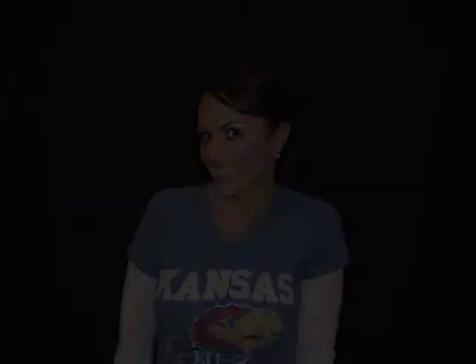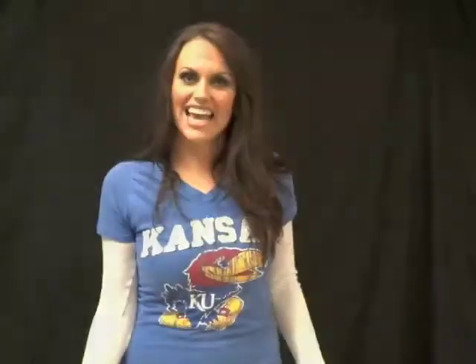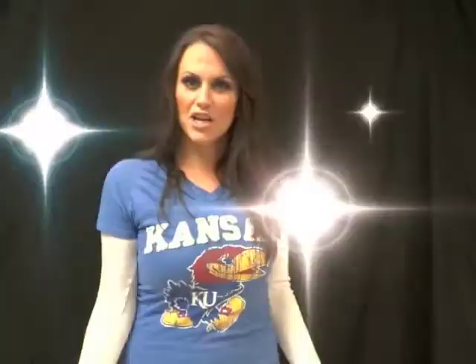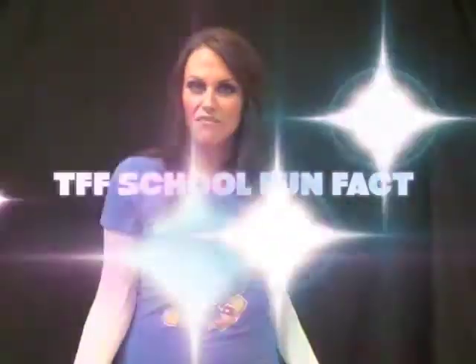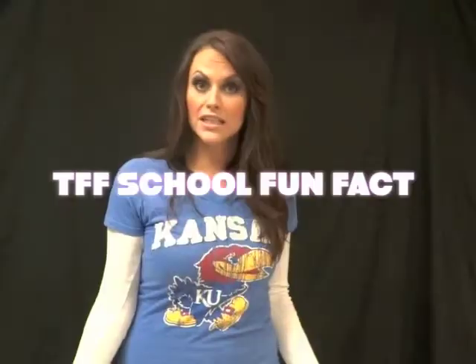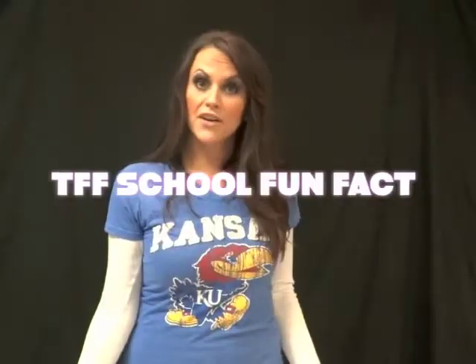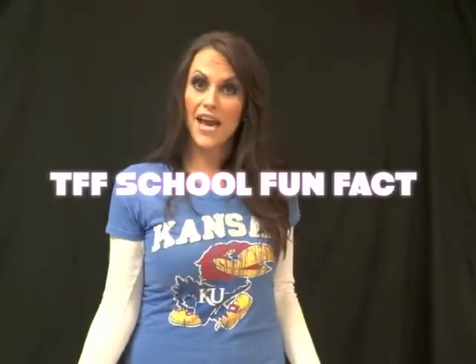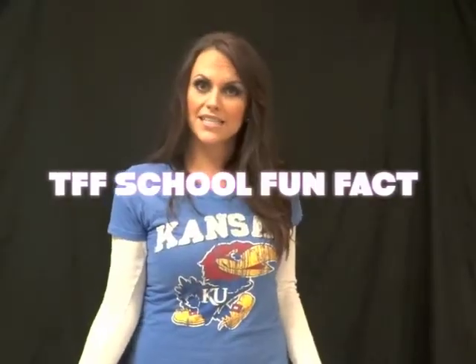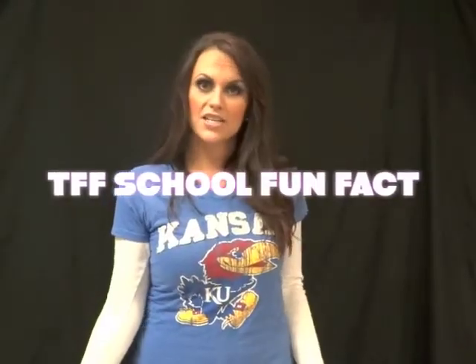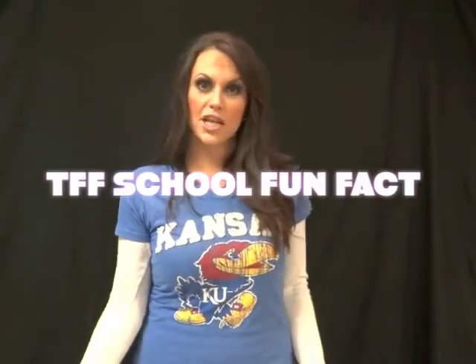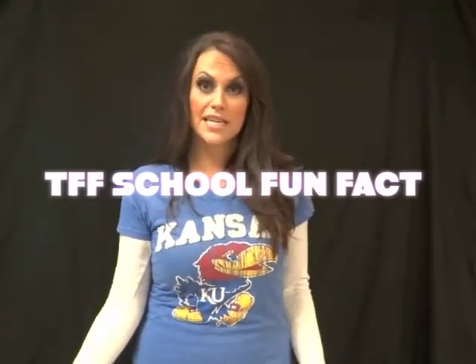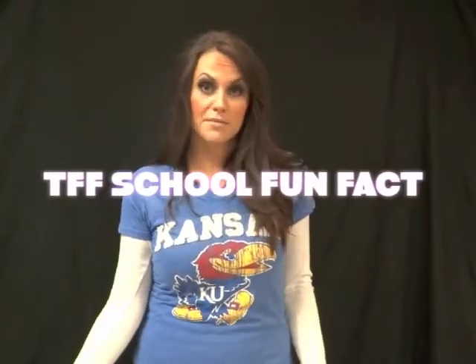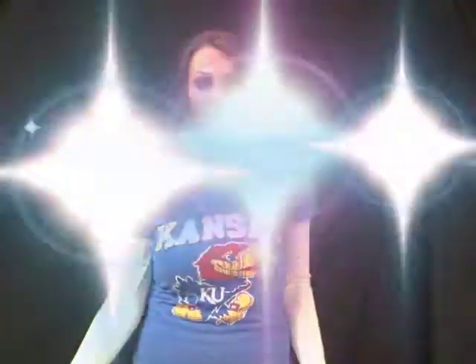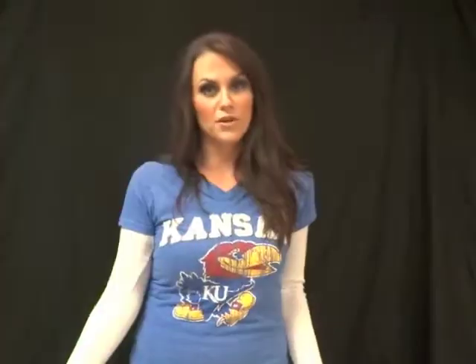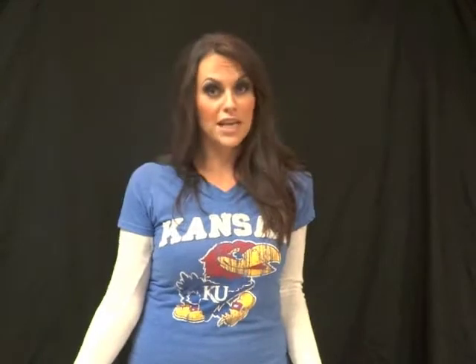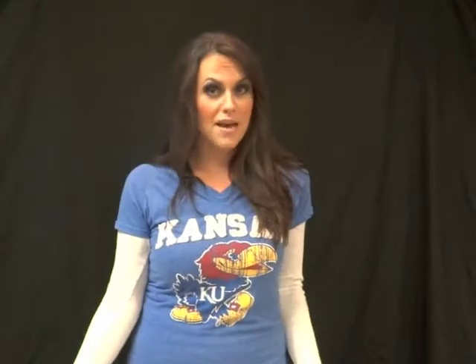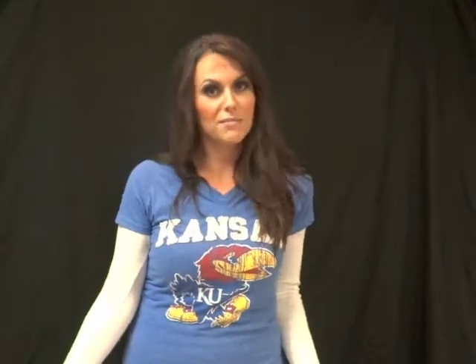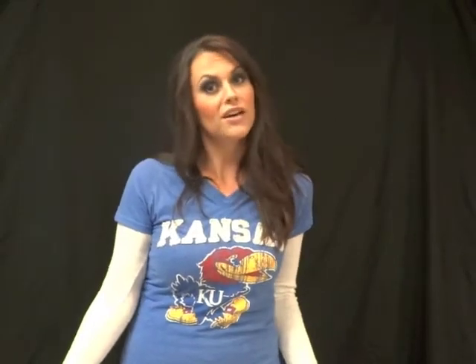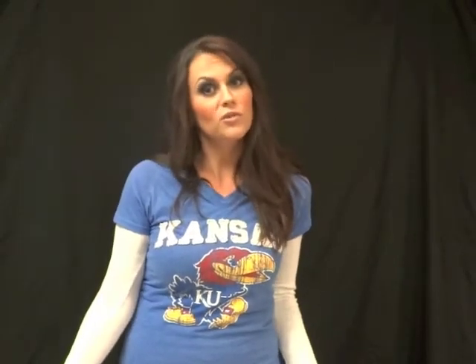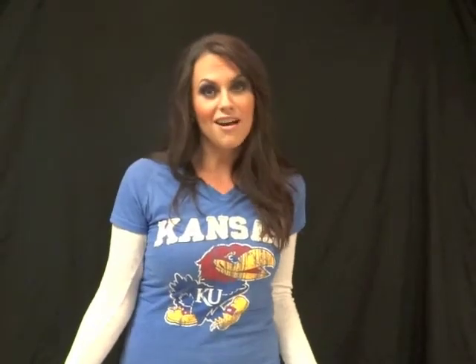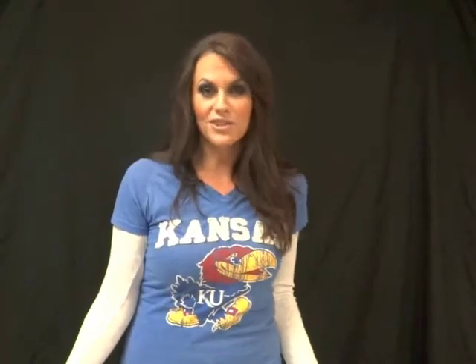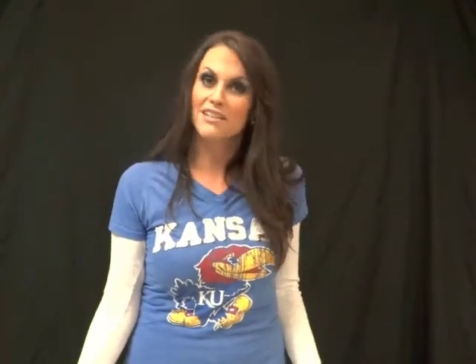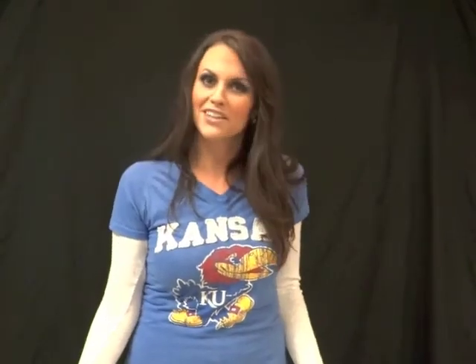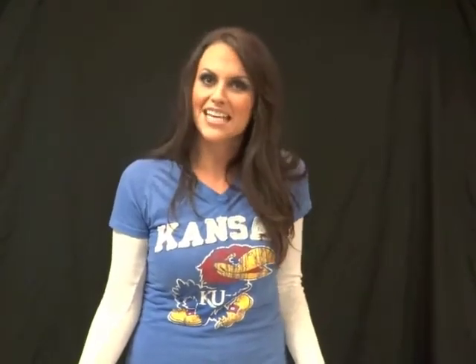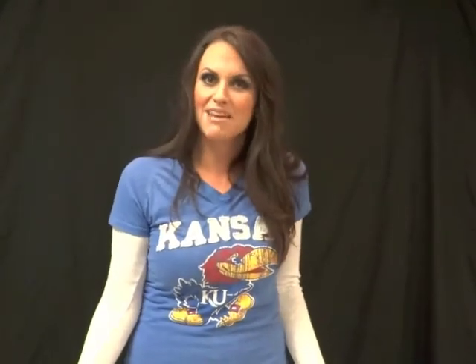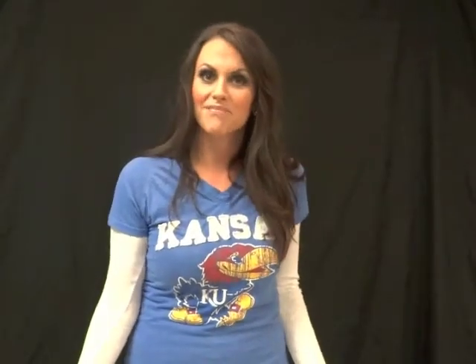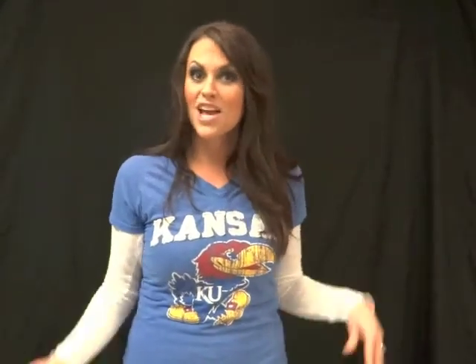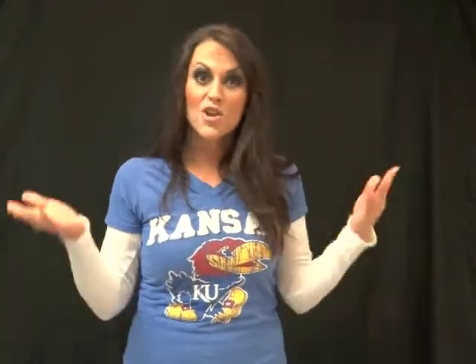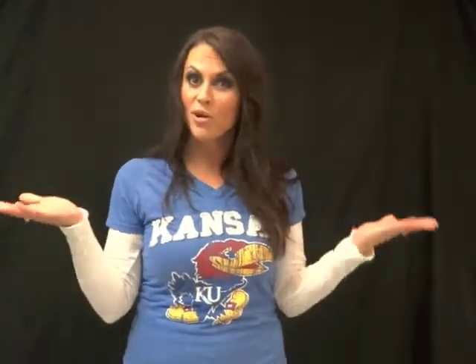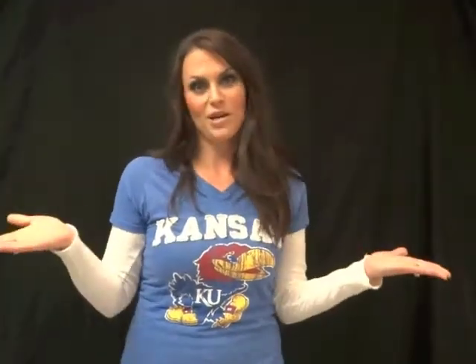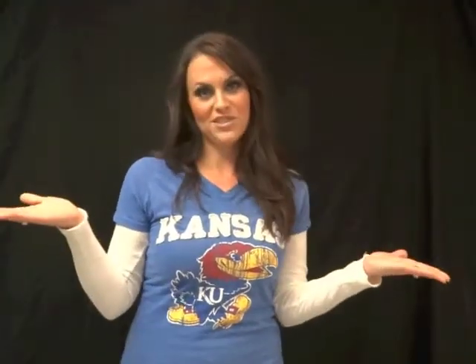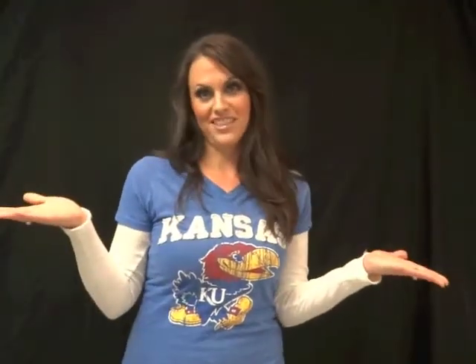Hey Jayhawk fans, fun fact: James Naismith, the first KU basketball coach, was also the inventor of the game. No wonder why we're so good.